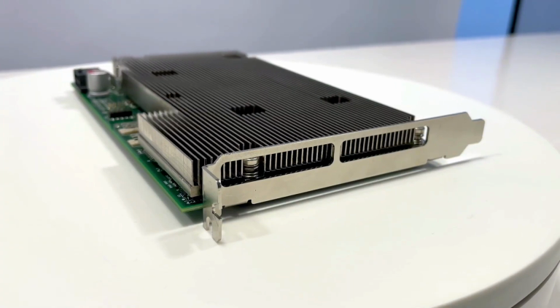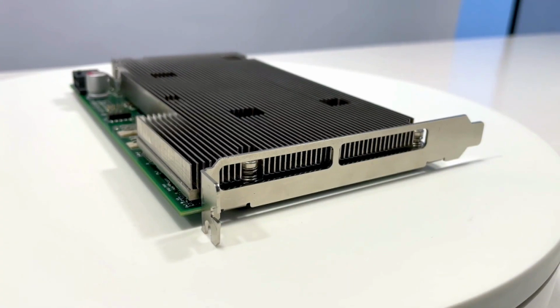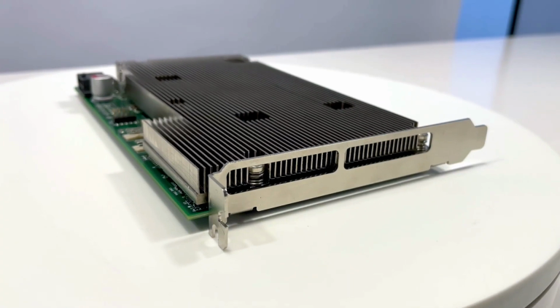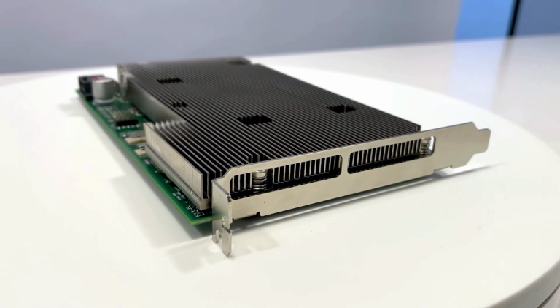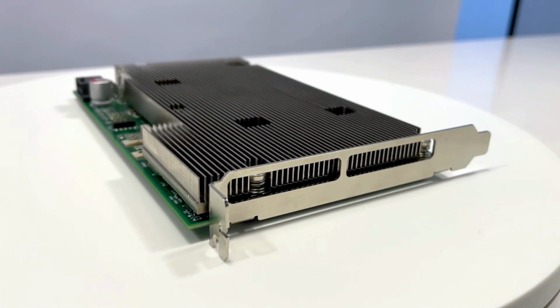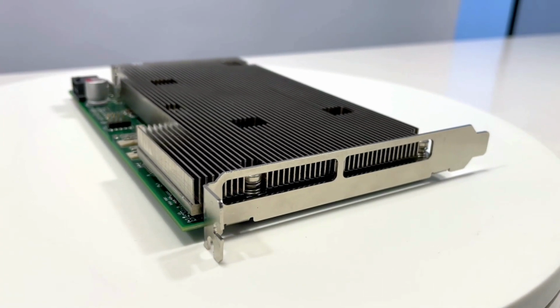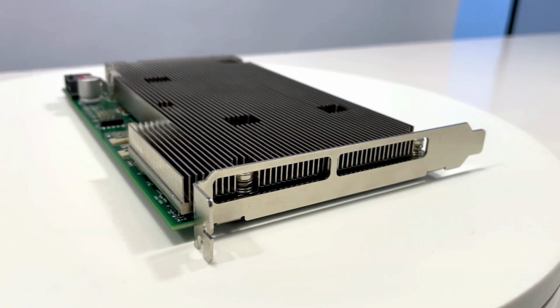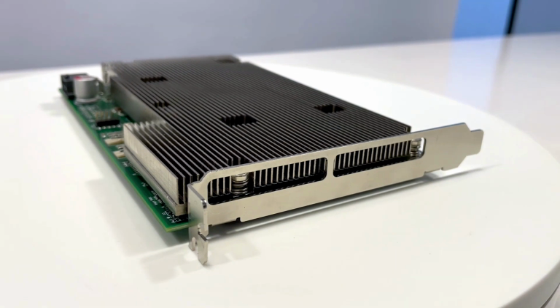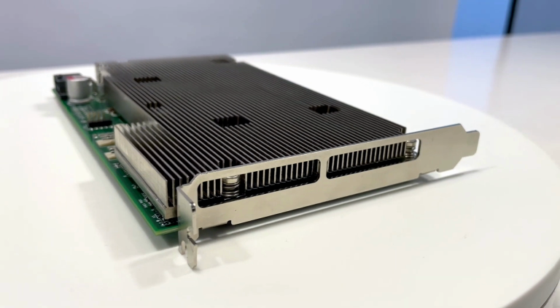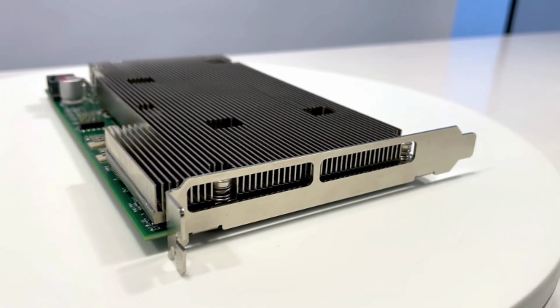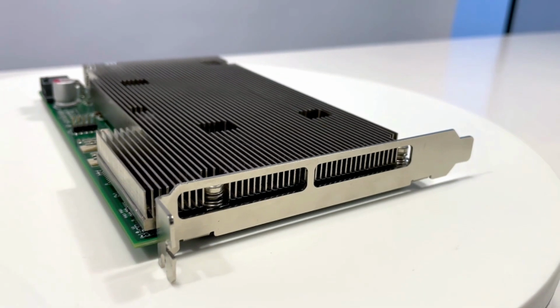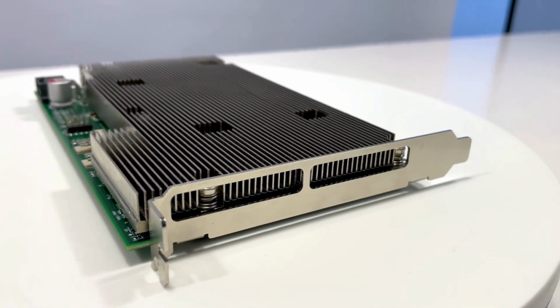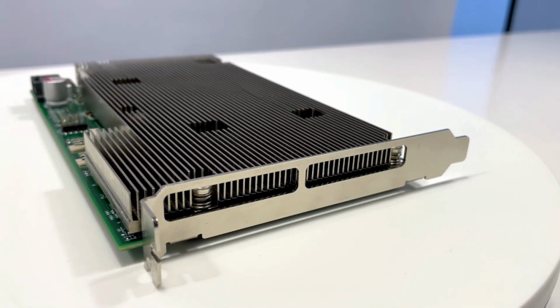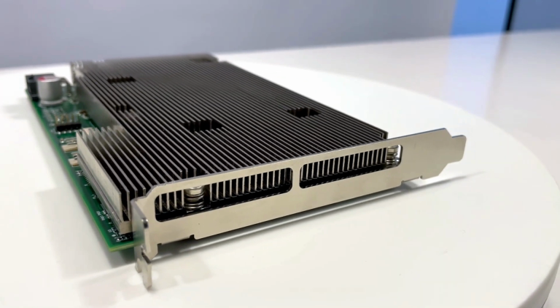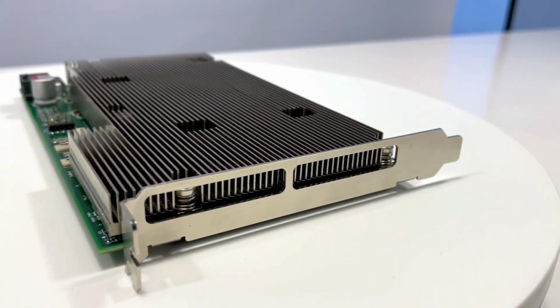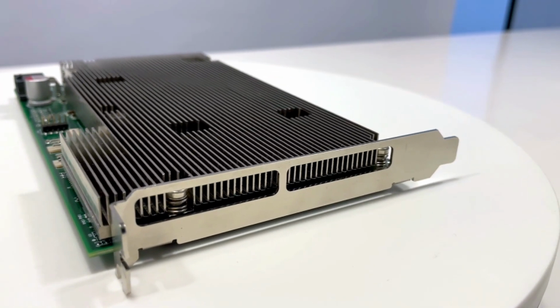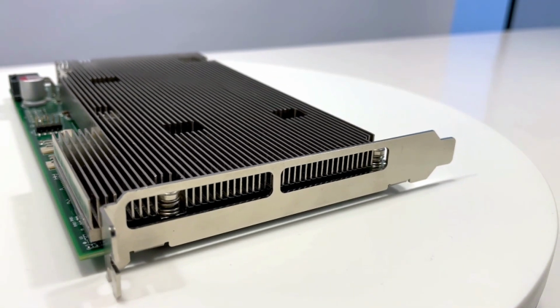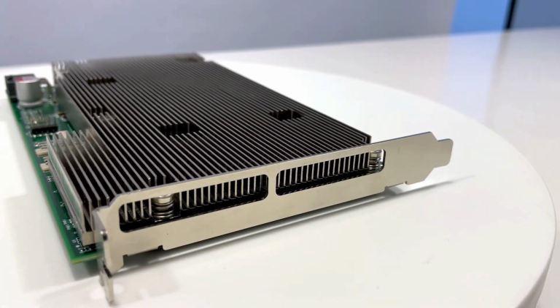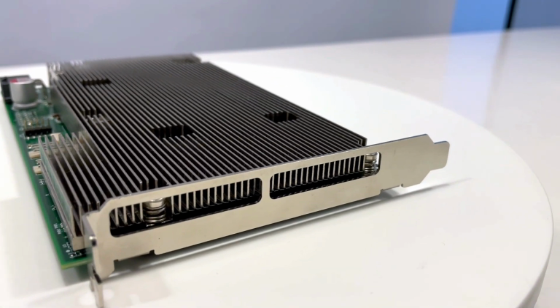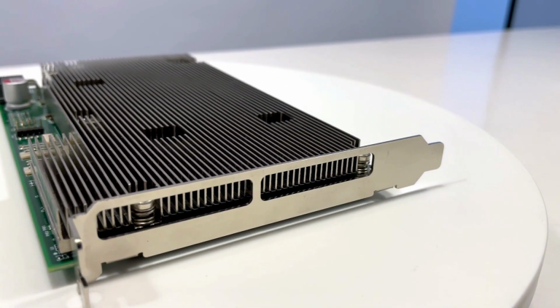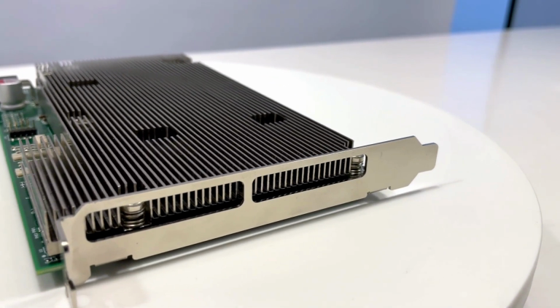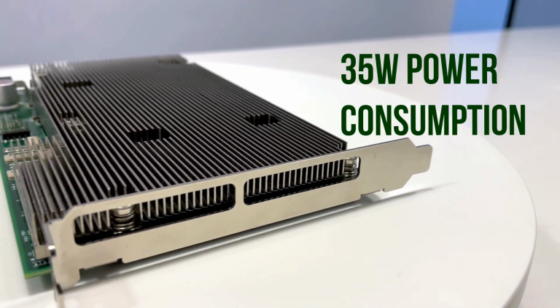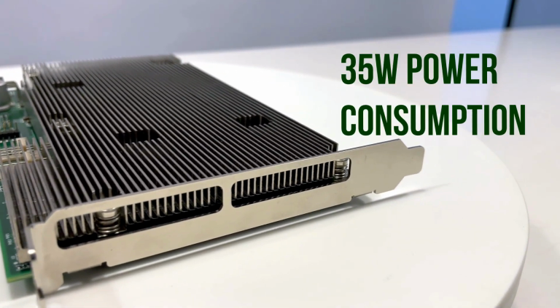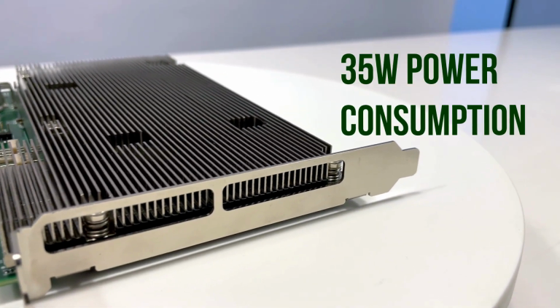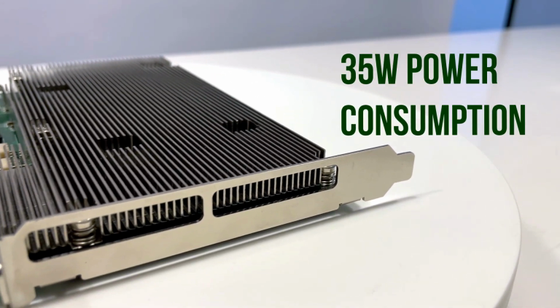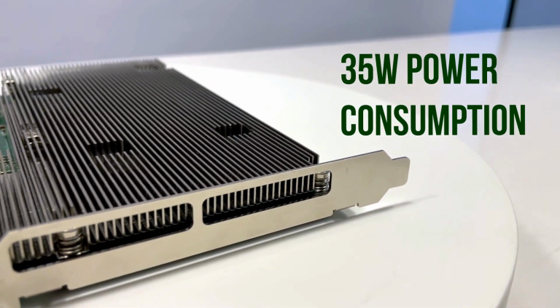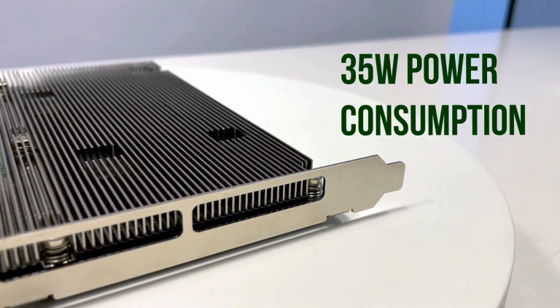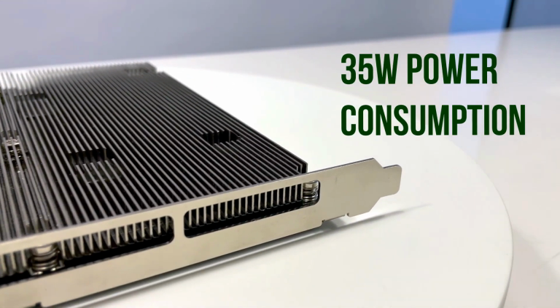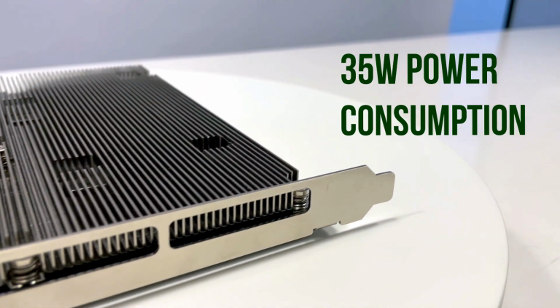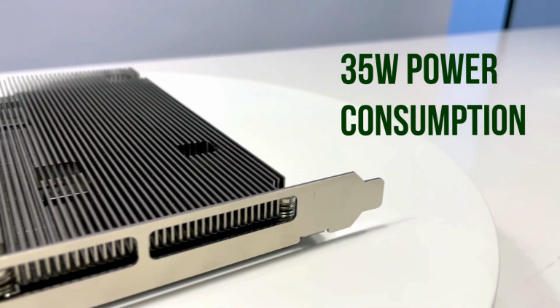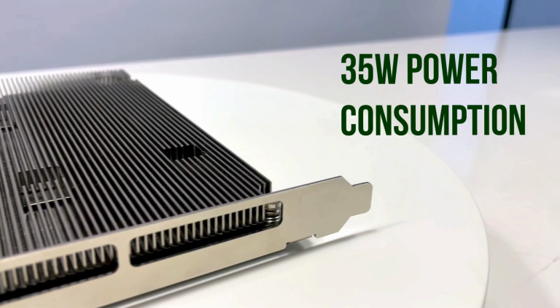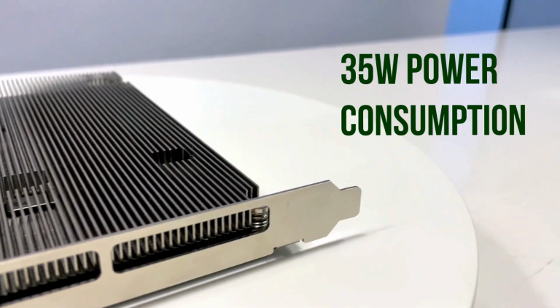For this small card, it only takes a power consumption of up to 35W for the Falcon Edge 8.